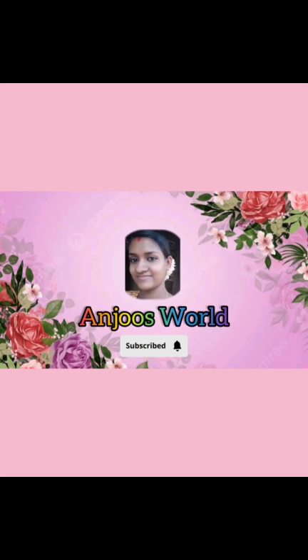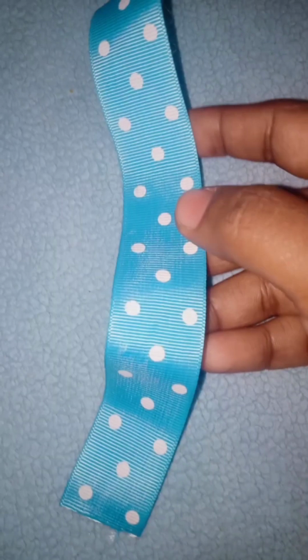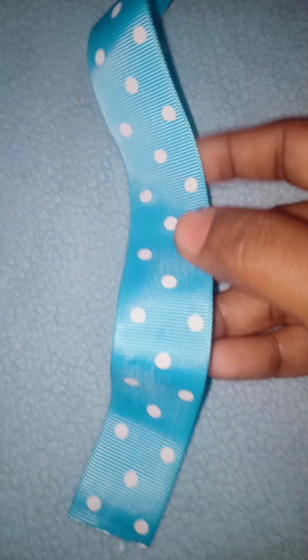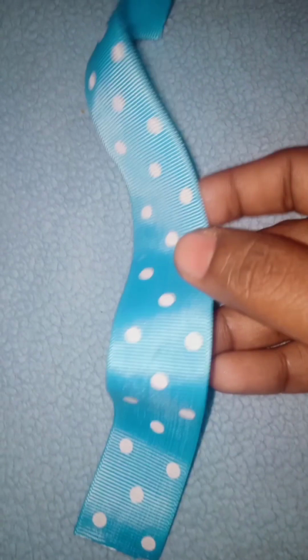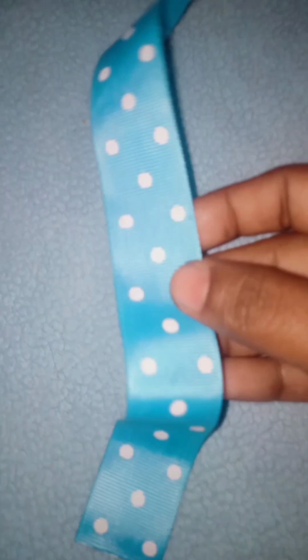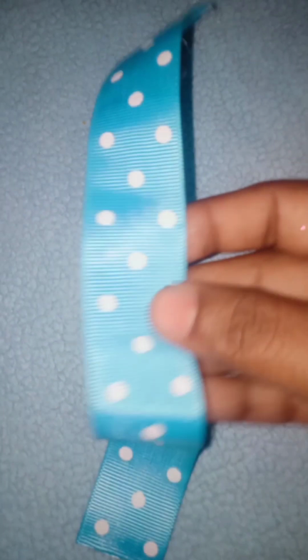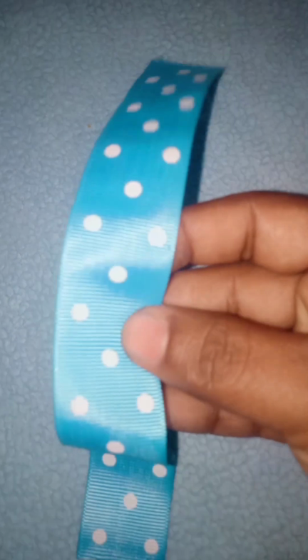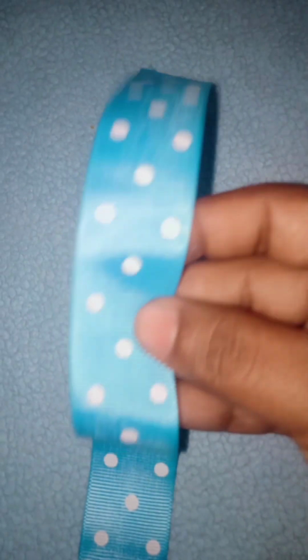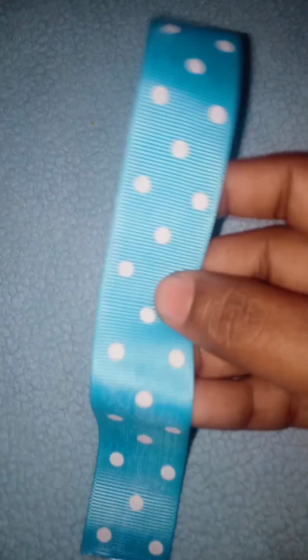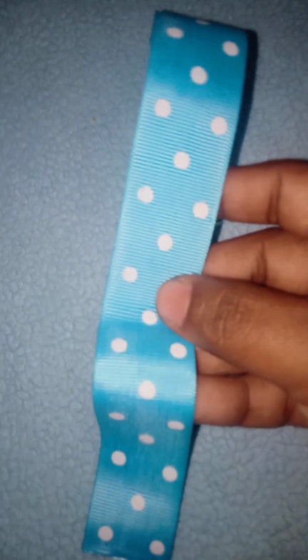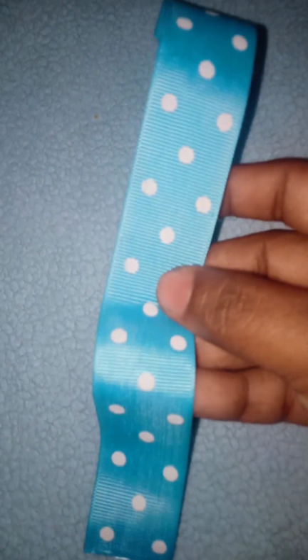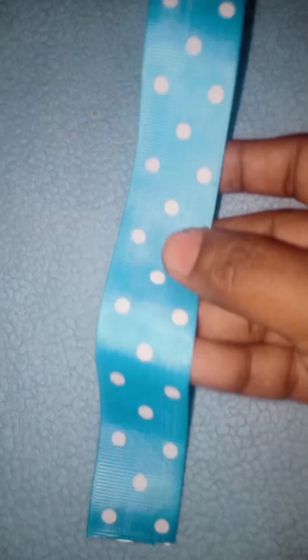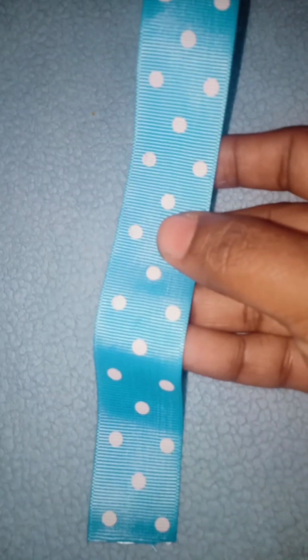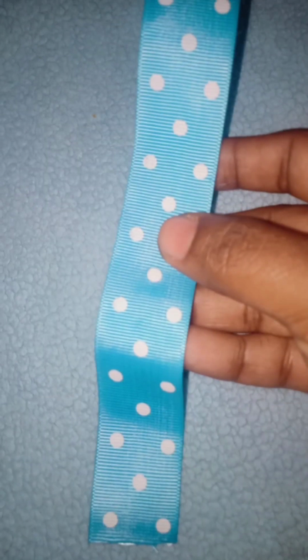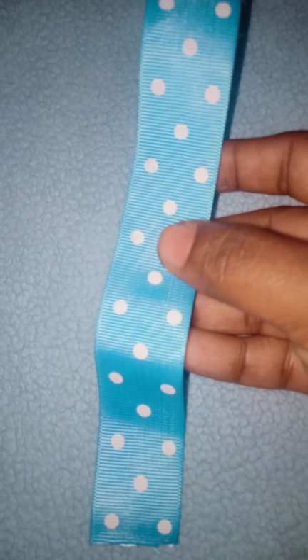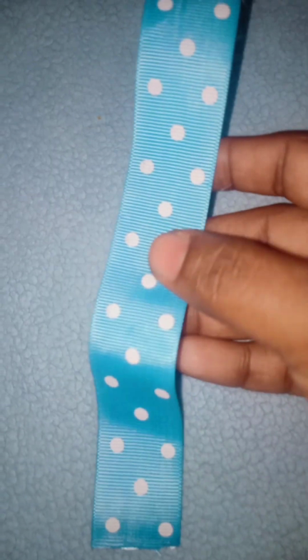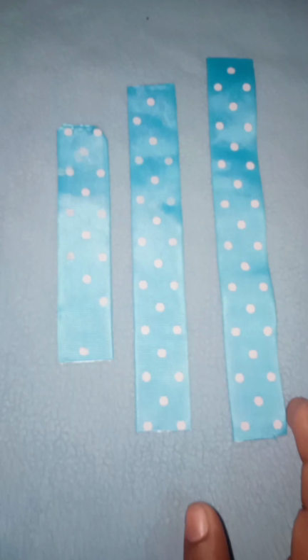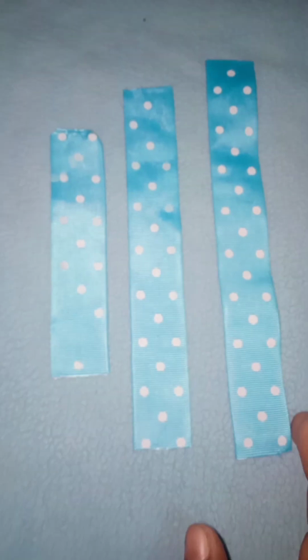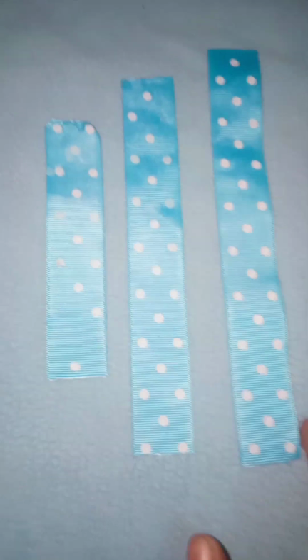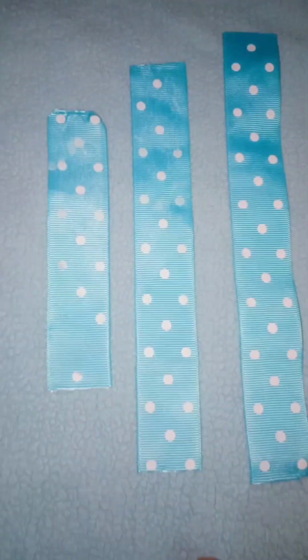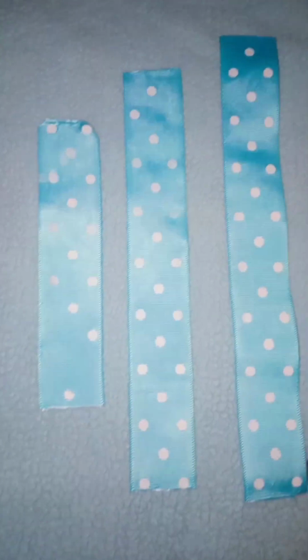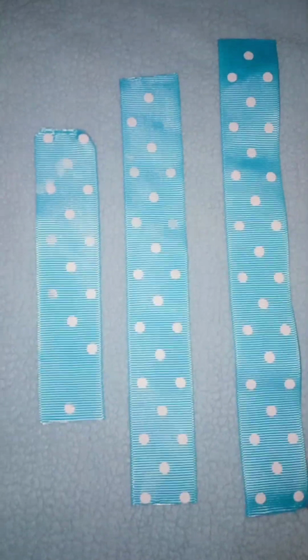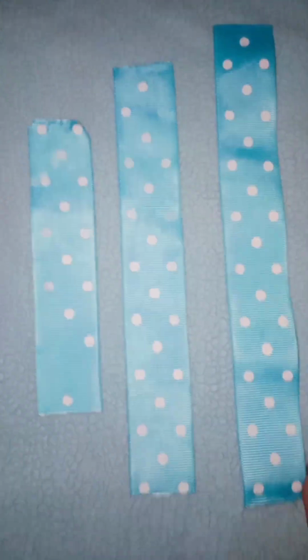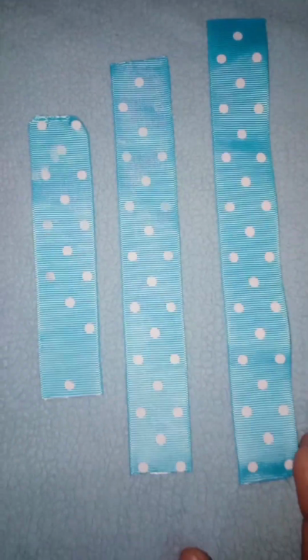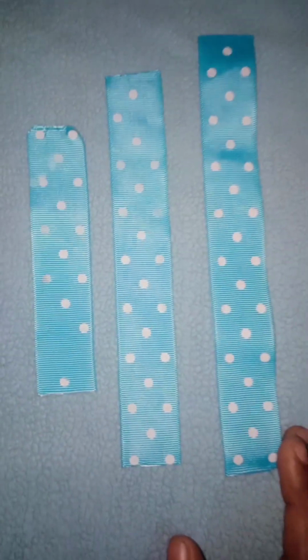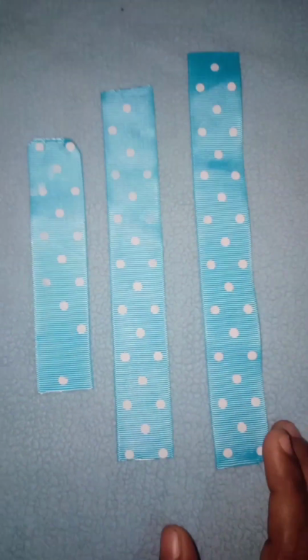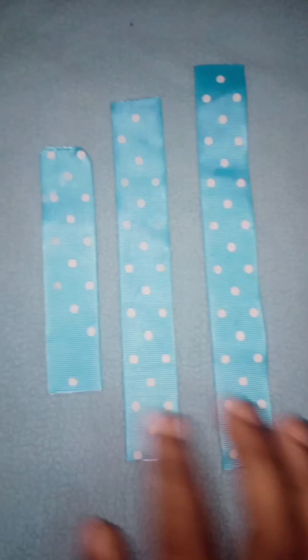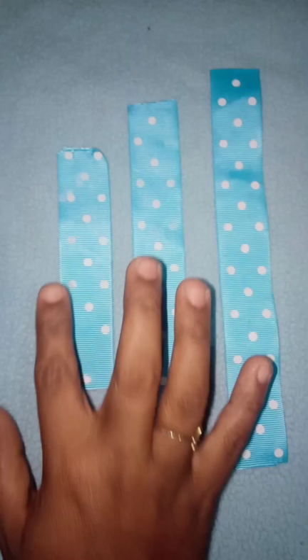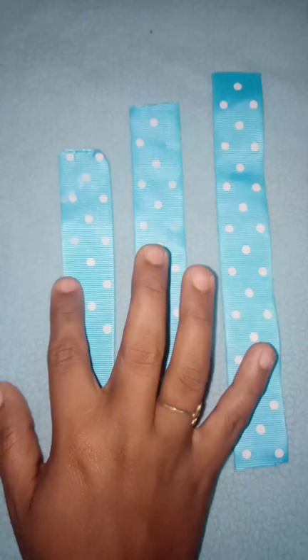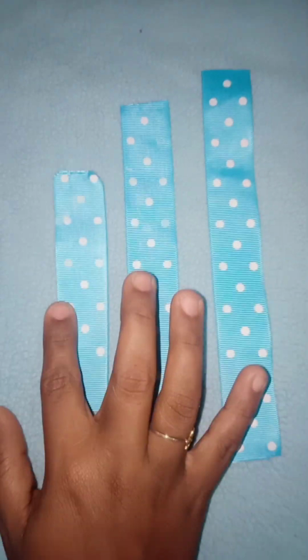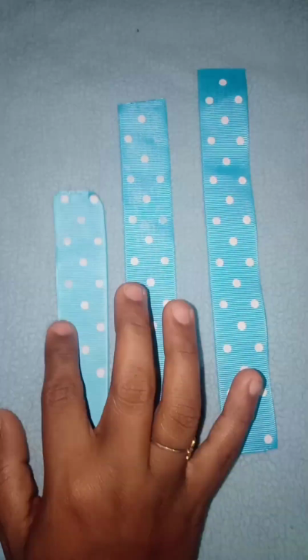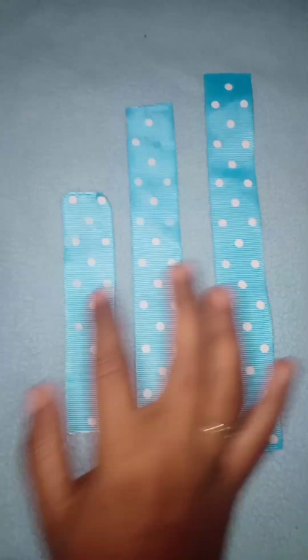Hi, welcome to our new video. Welcome to my daughter's ribbon.